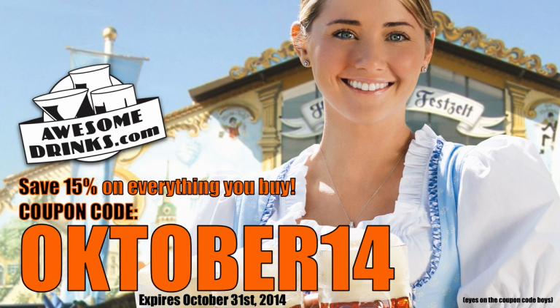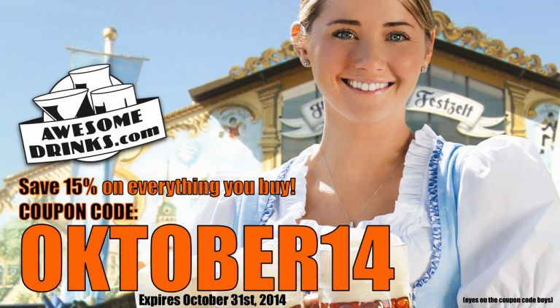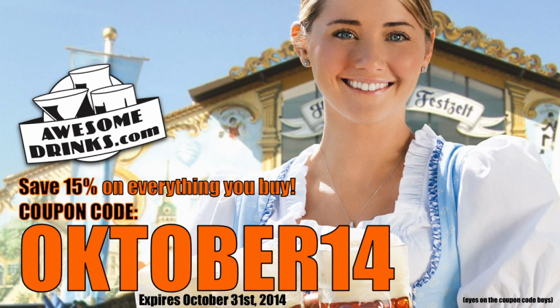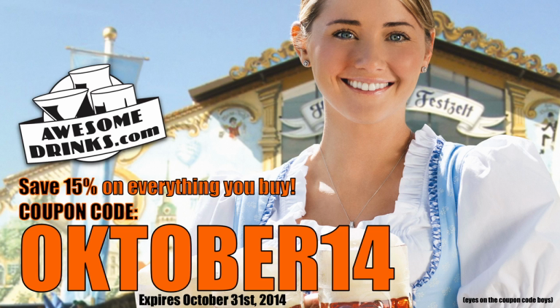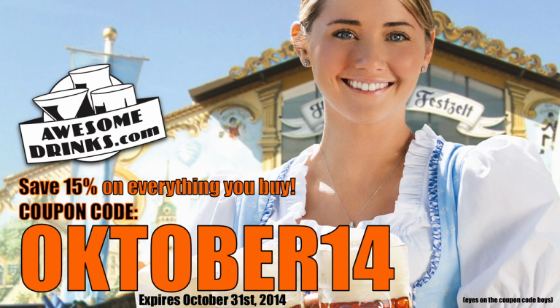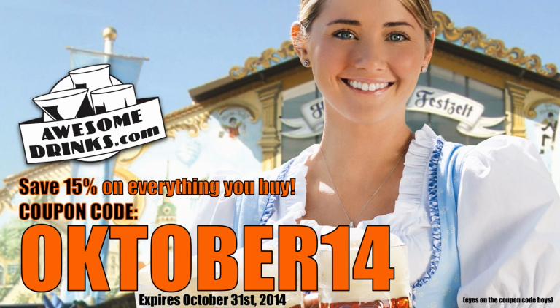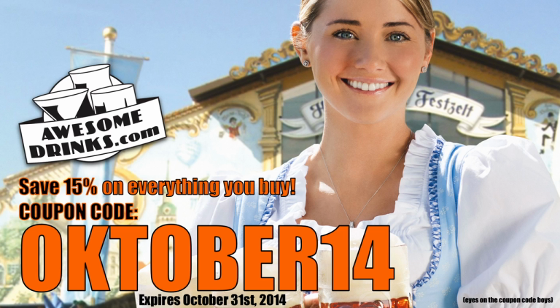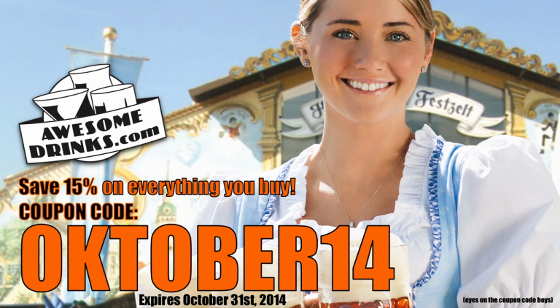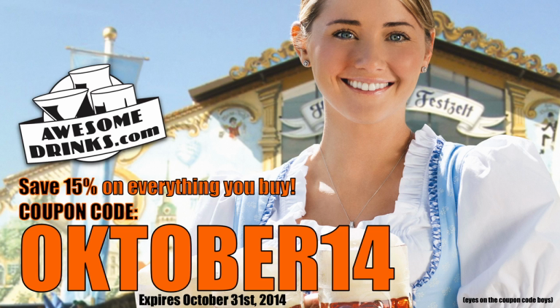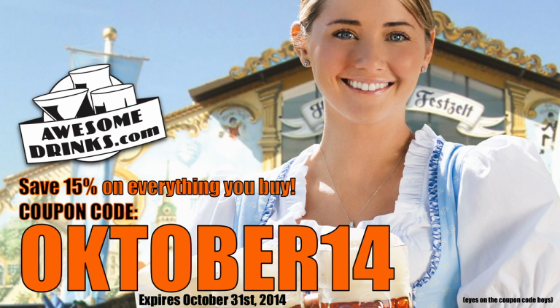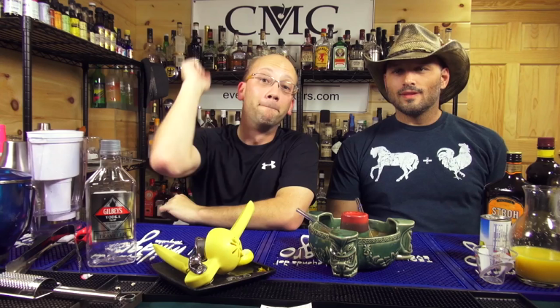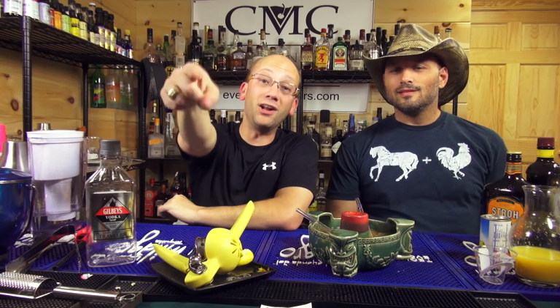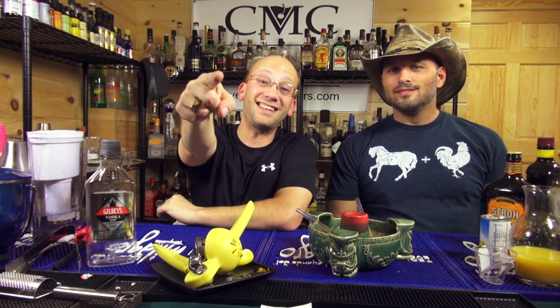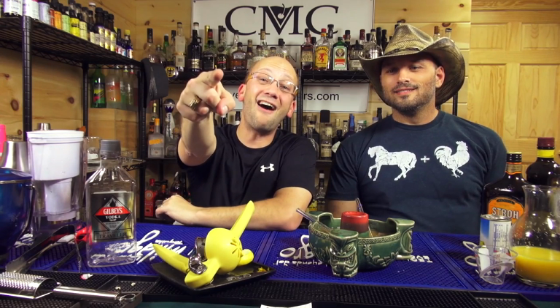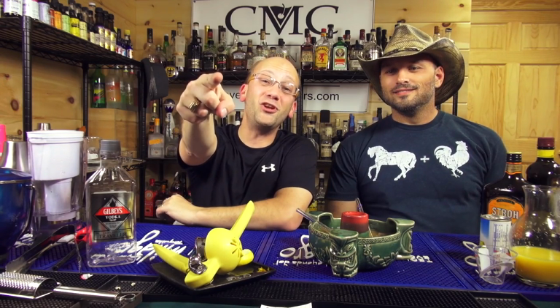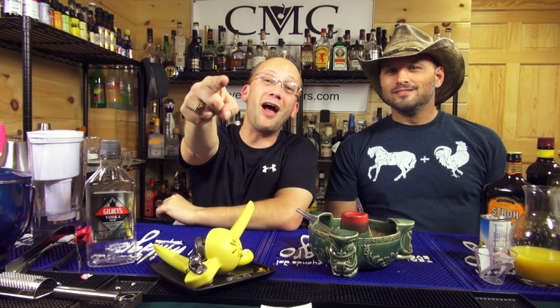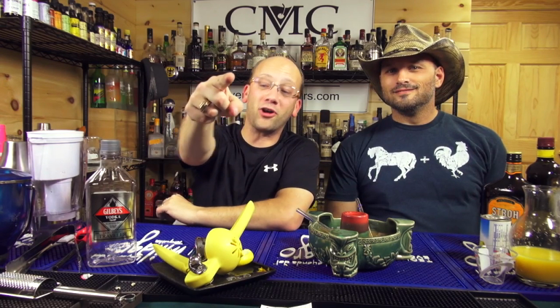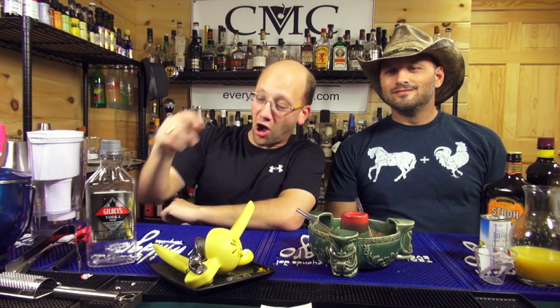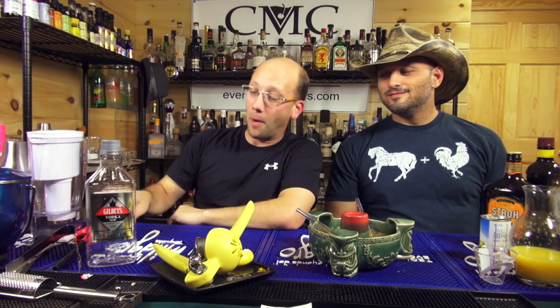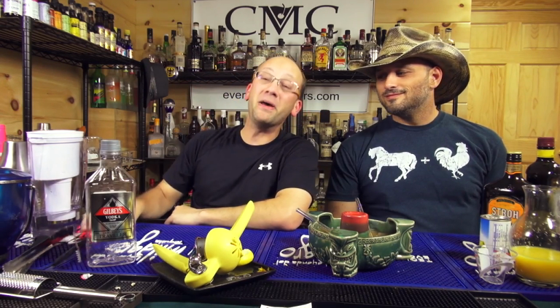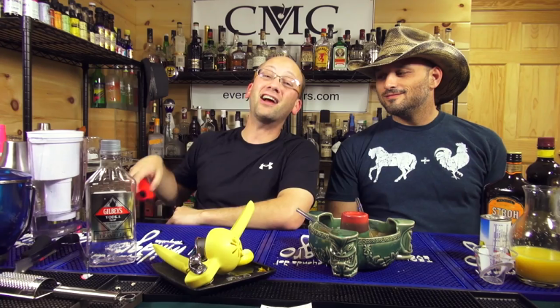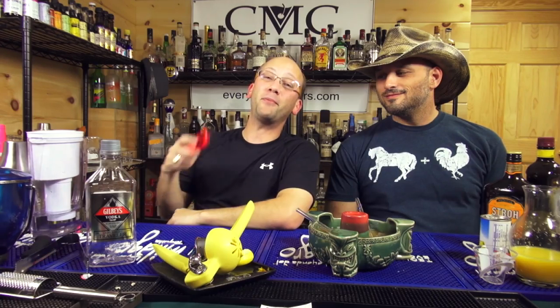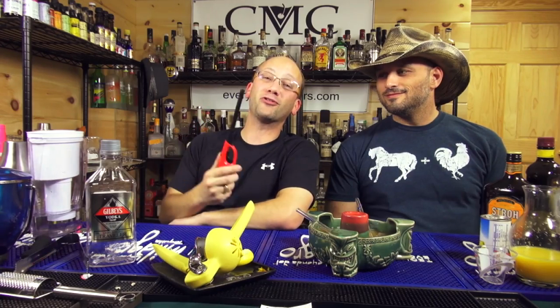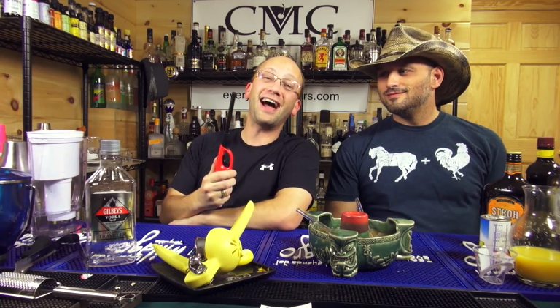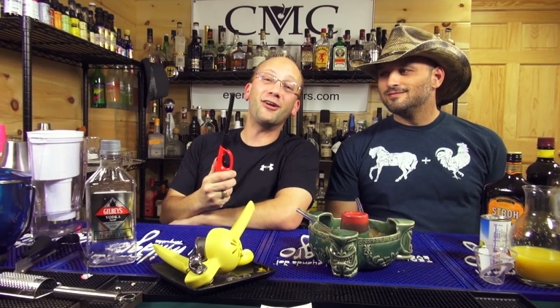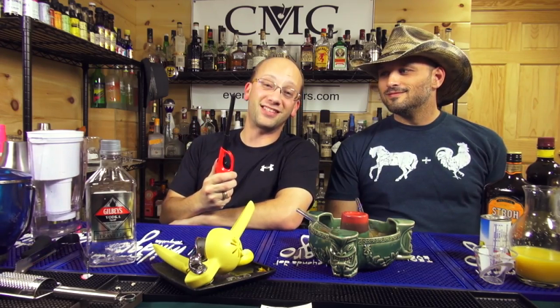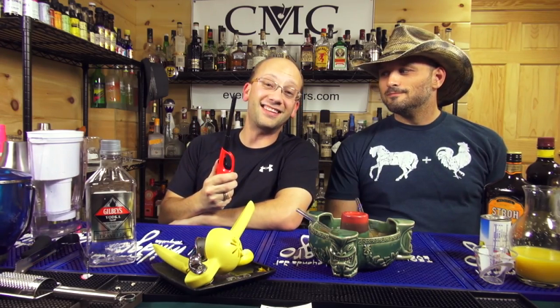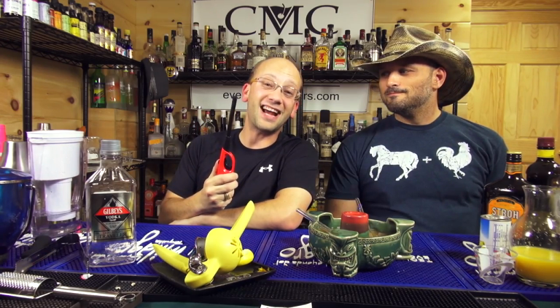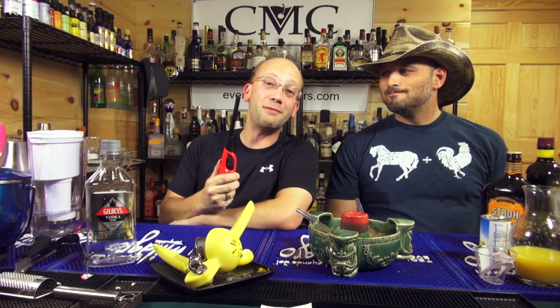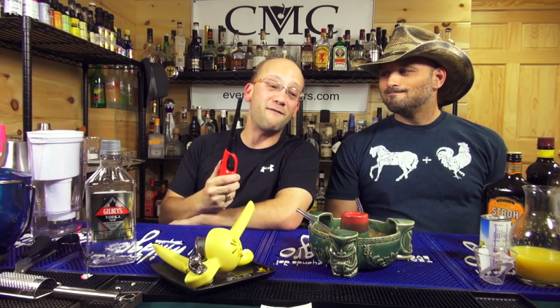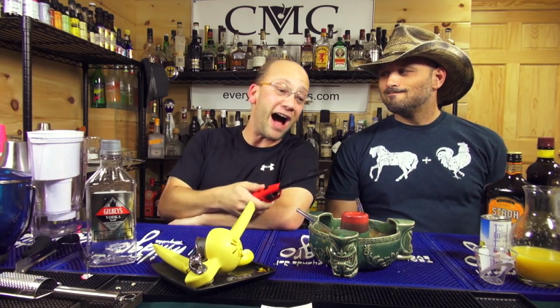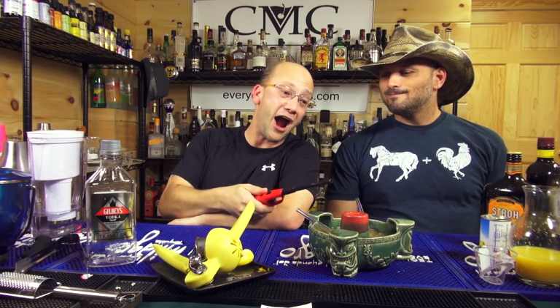Und jetzt? Put down your alcohol! Pick up your lighters! It's time to make fire!